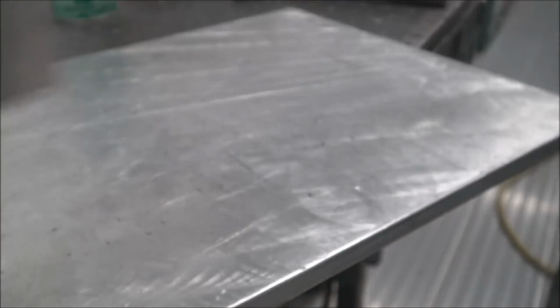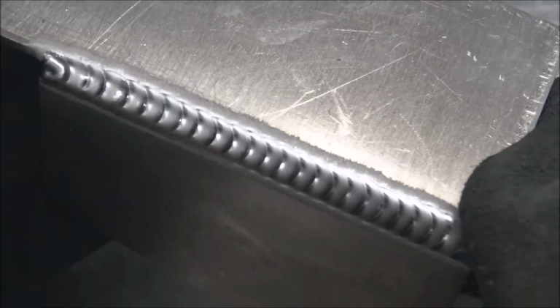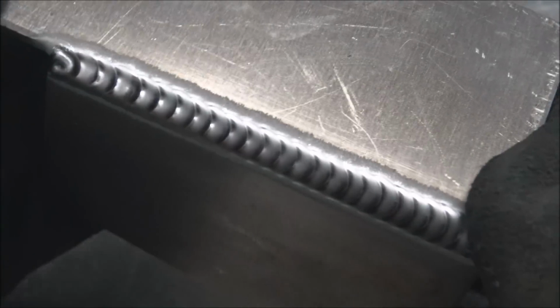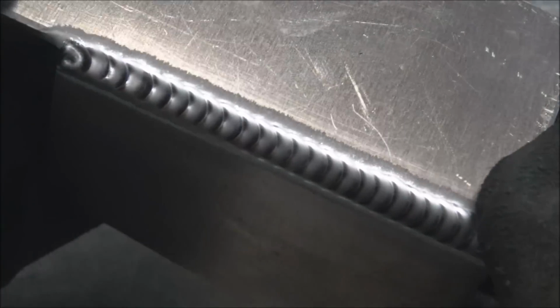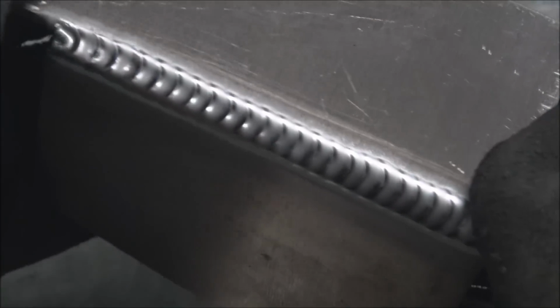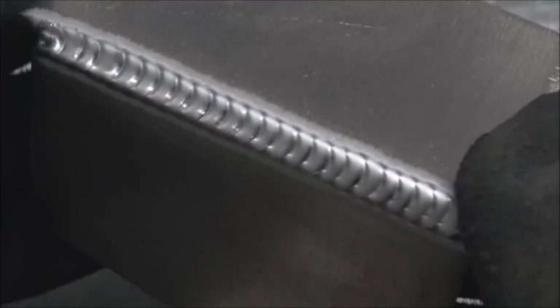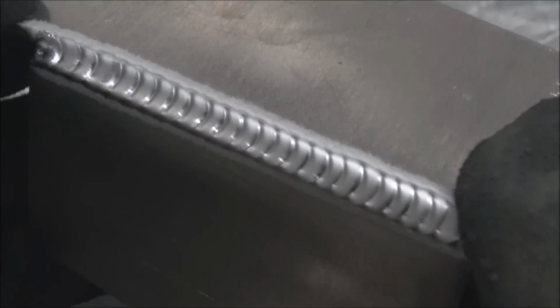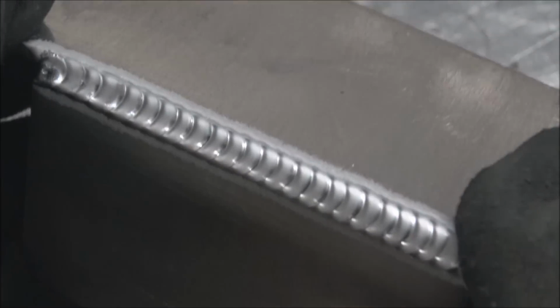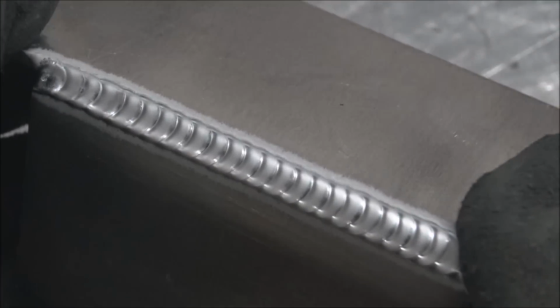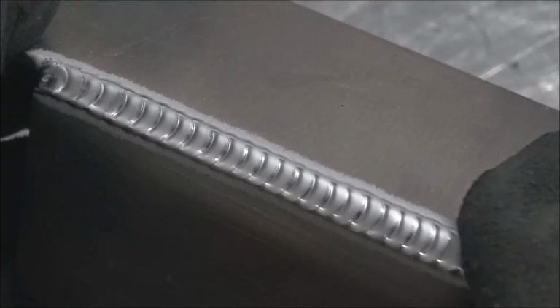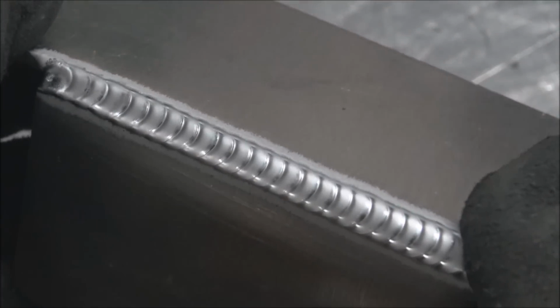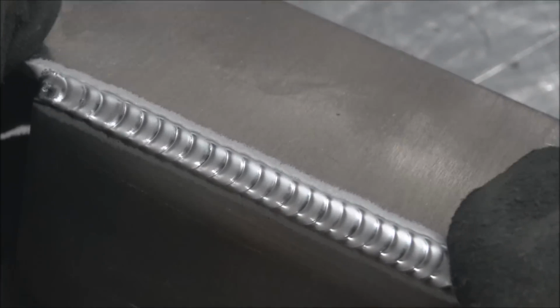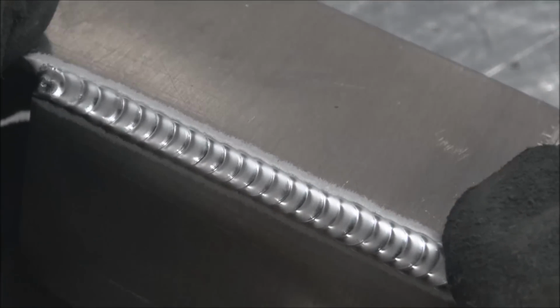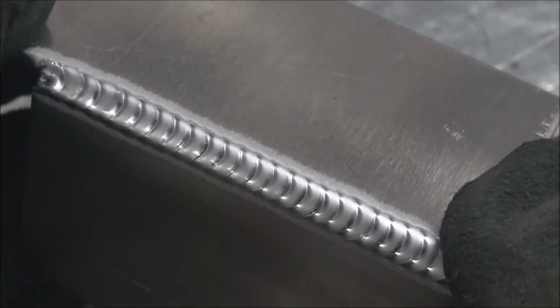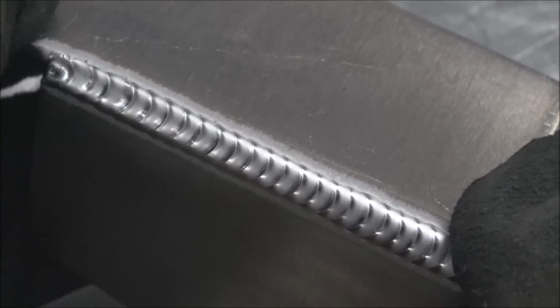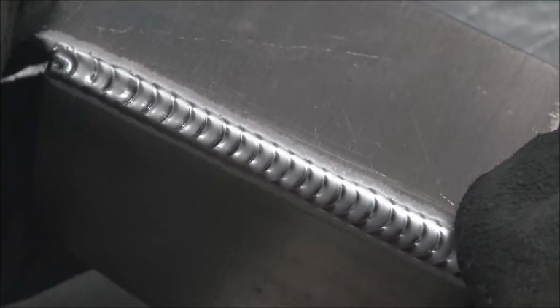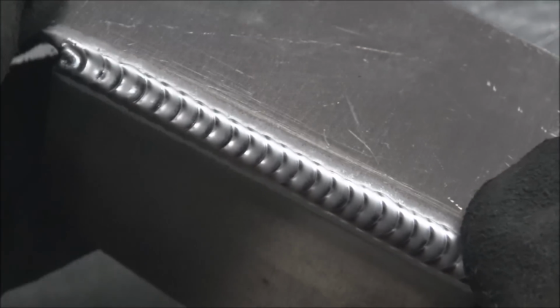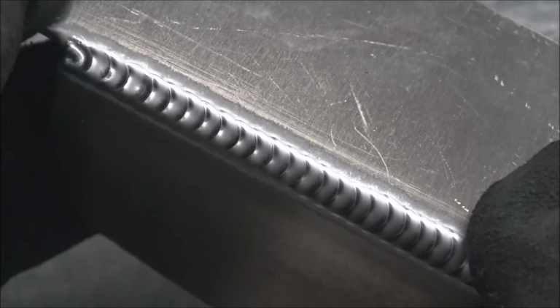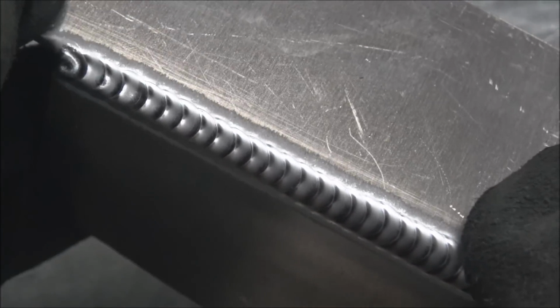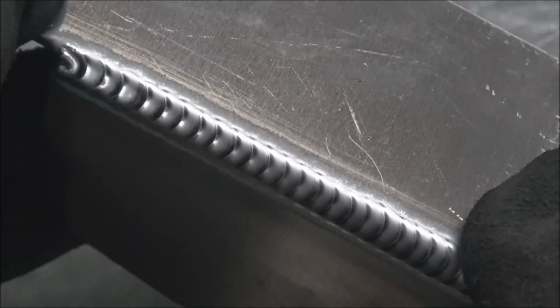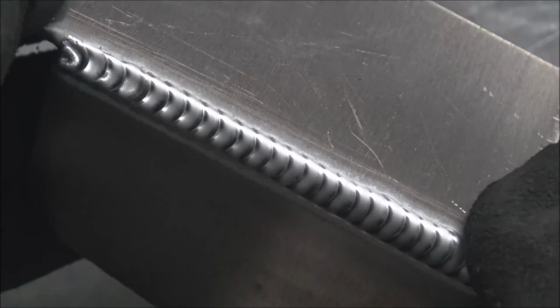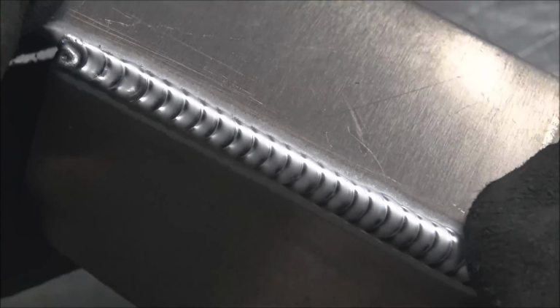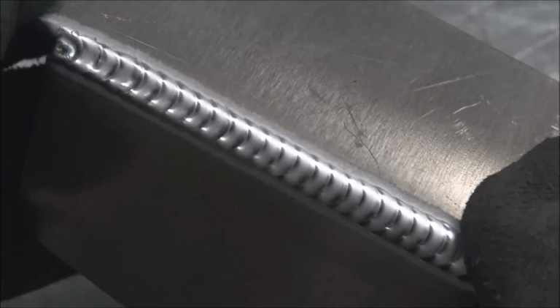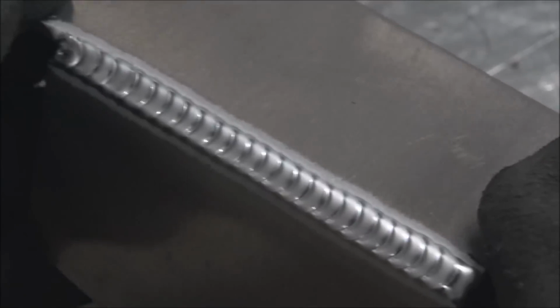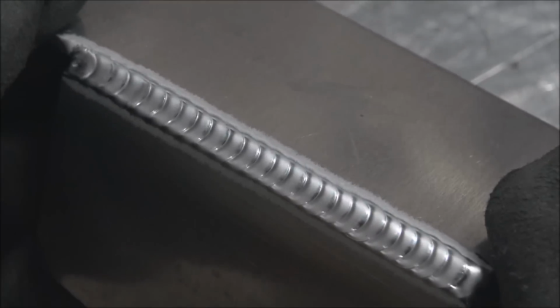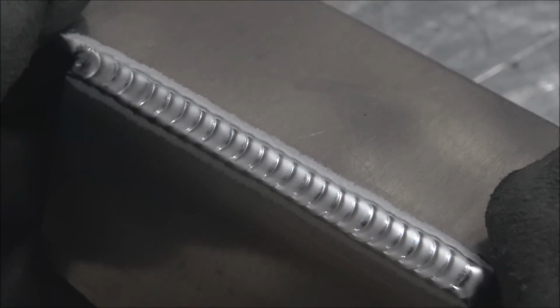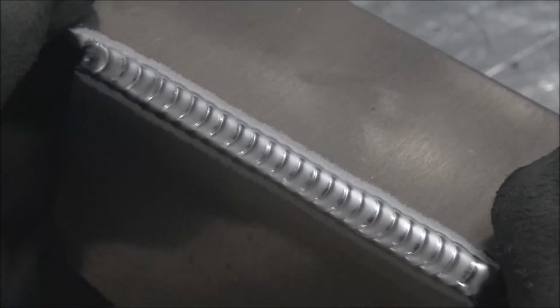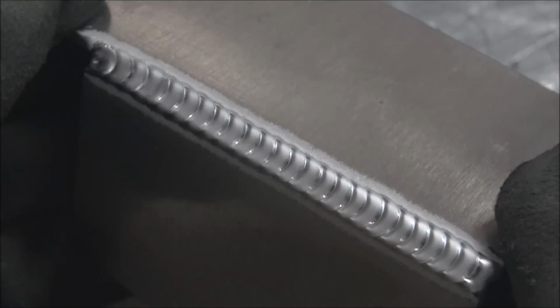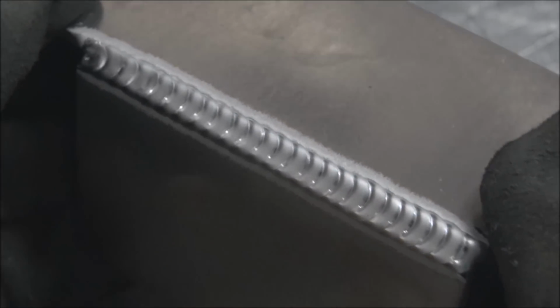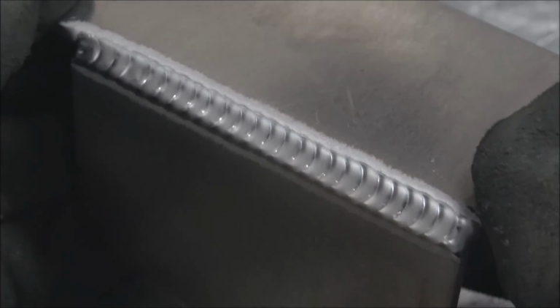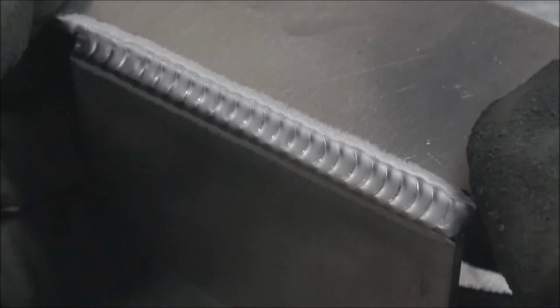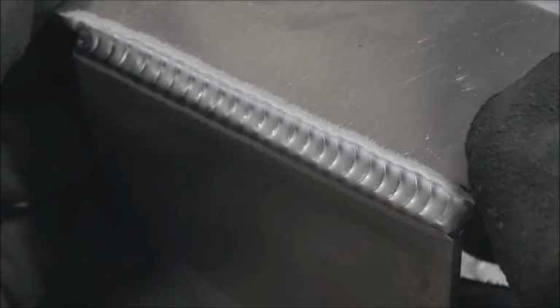One nice thing about not using filler rod is you can brace the torch with both hands and stay really steady.